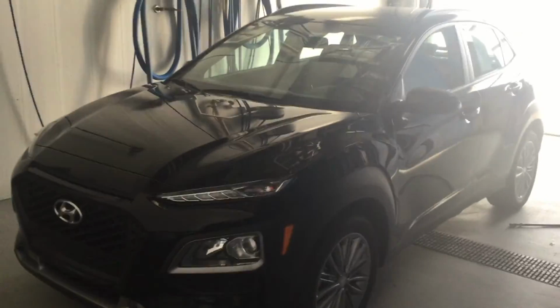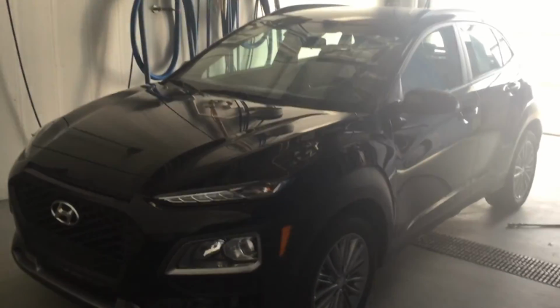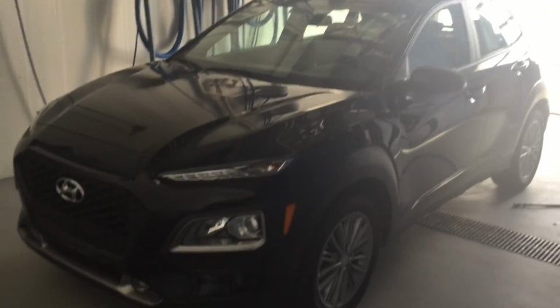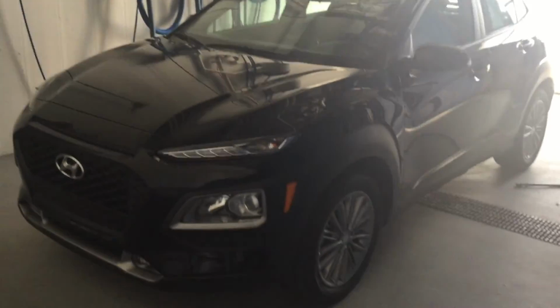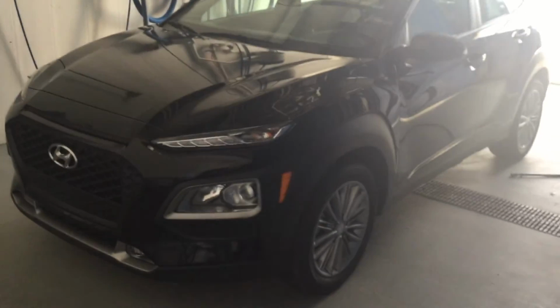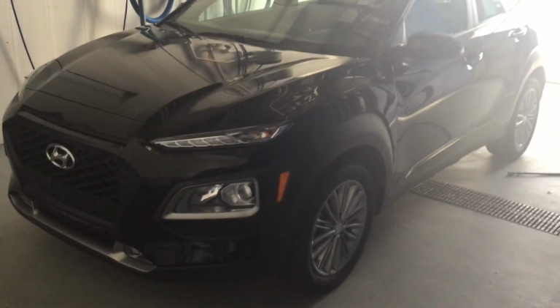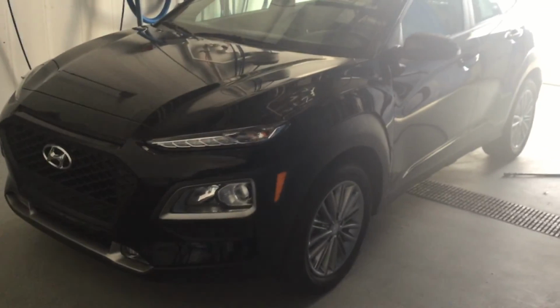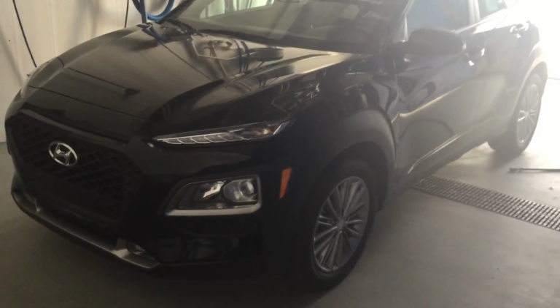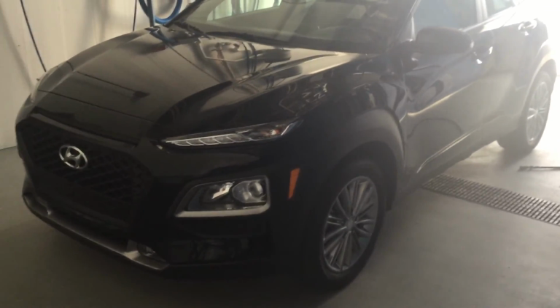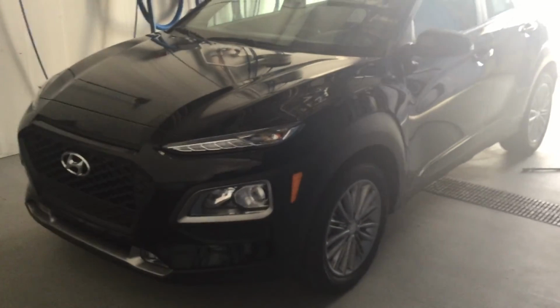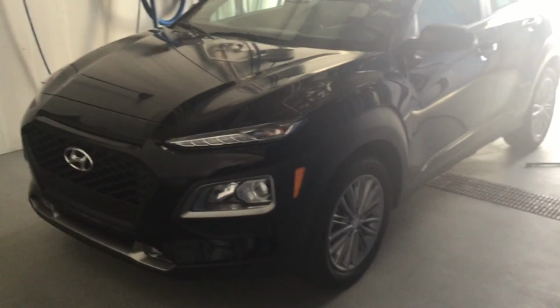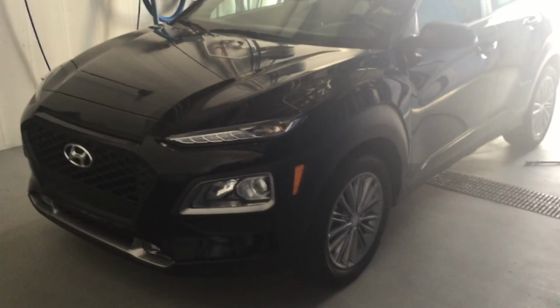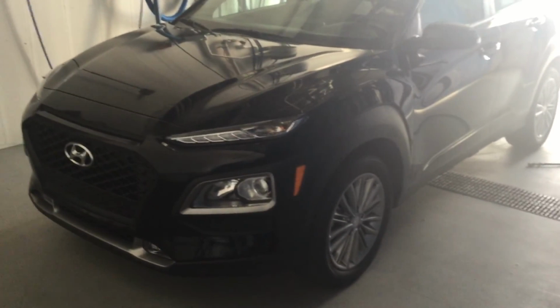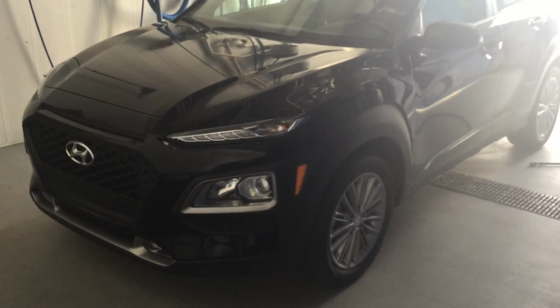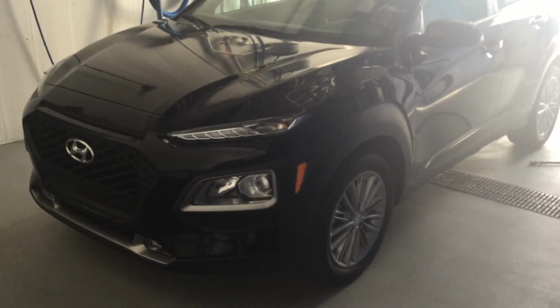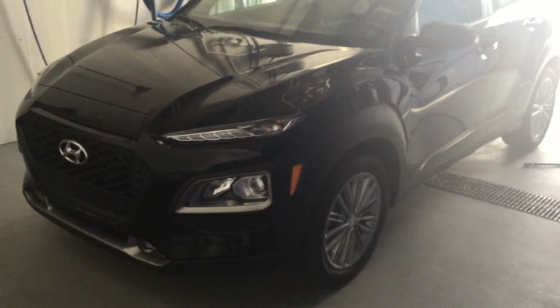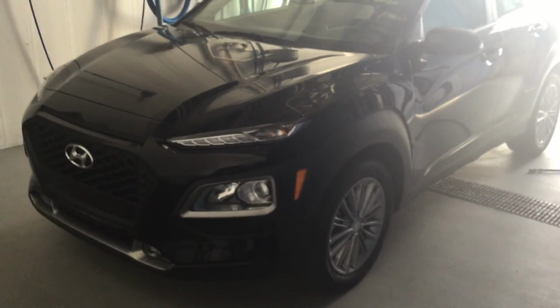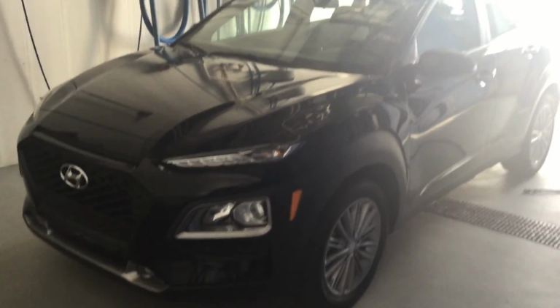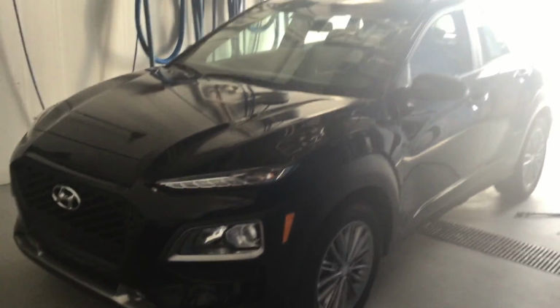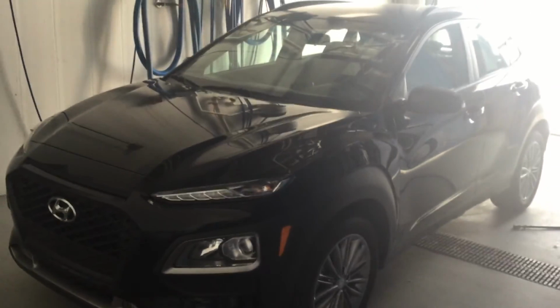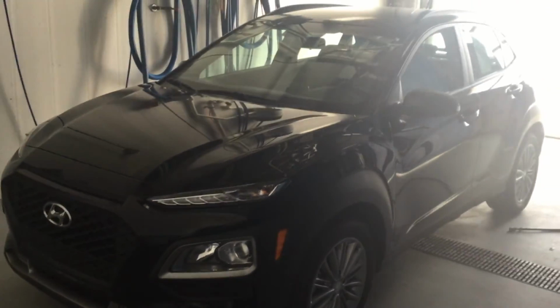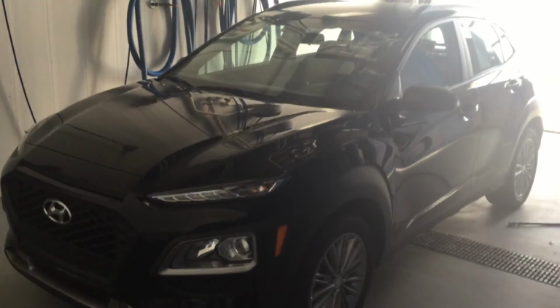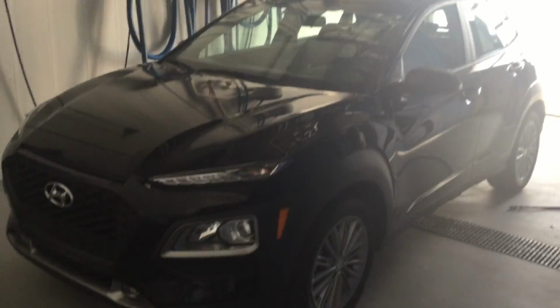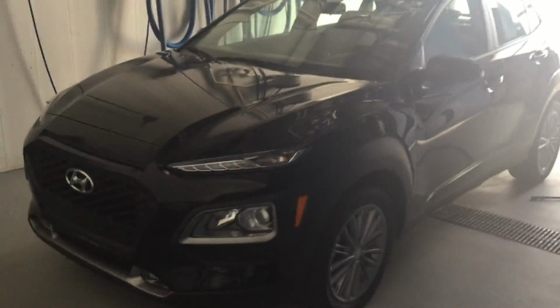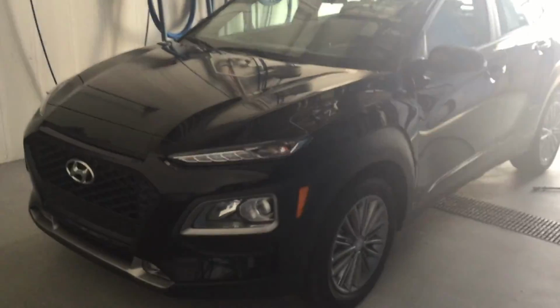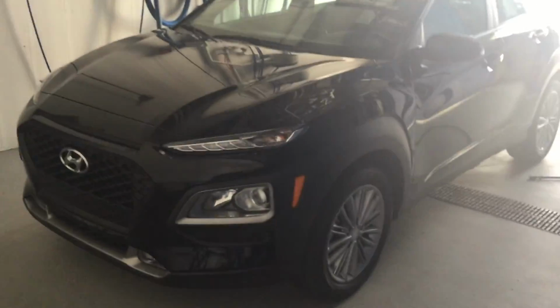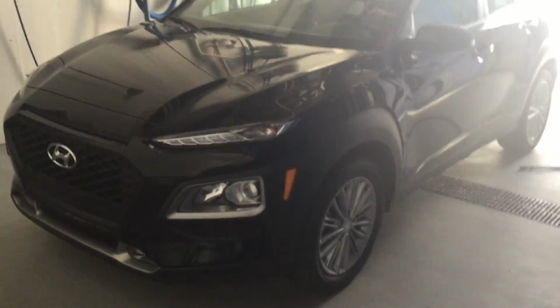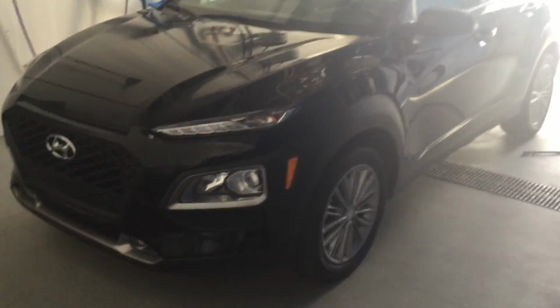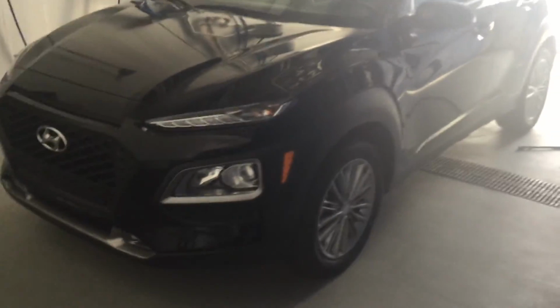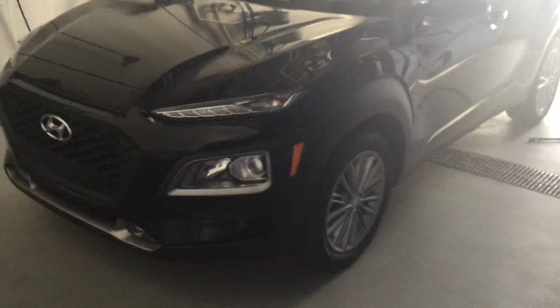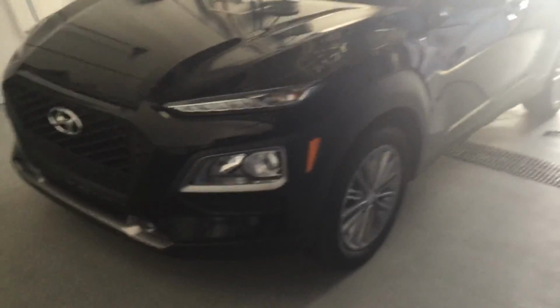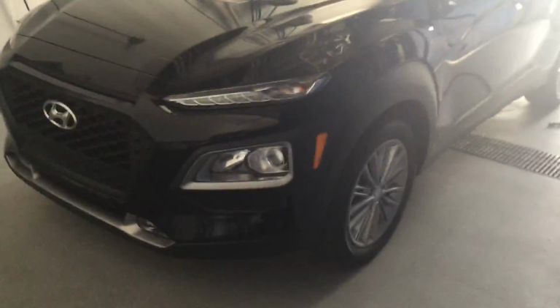Hi there, Matteo here with River City Hyundai, and I wanted to show you a 2019 pre-owned Hyundai Kona that we have here.